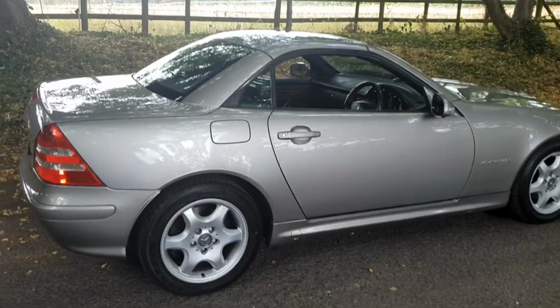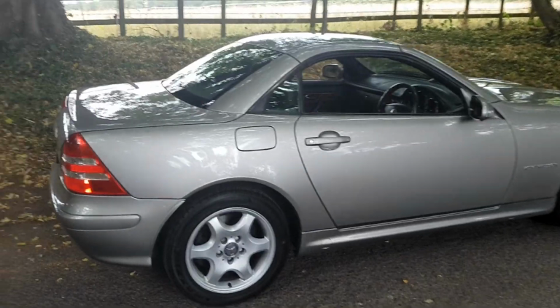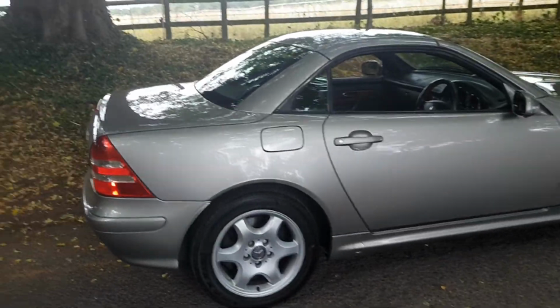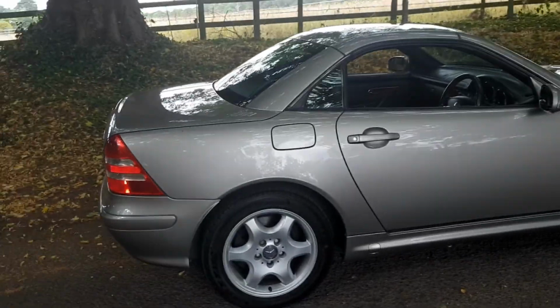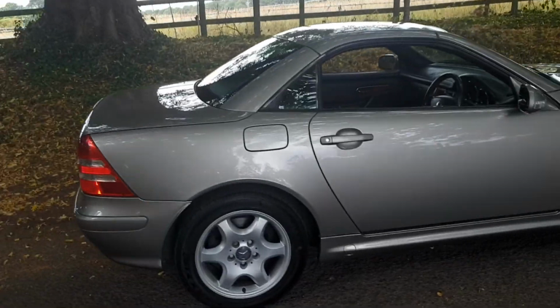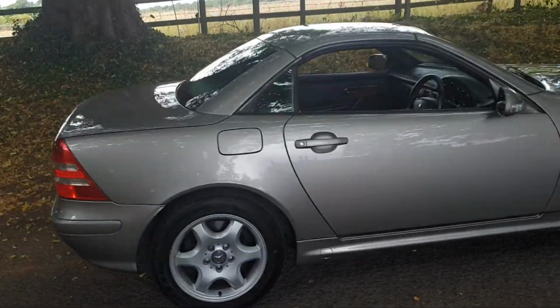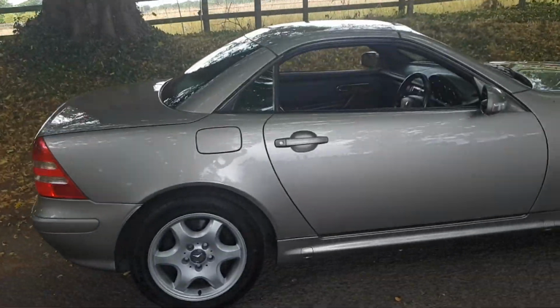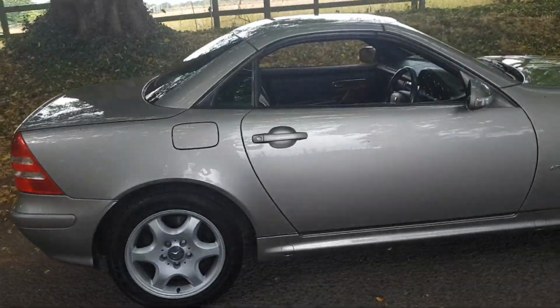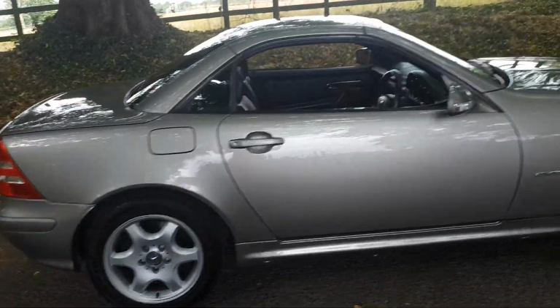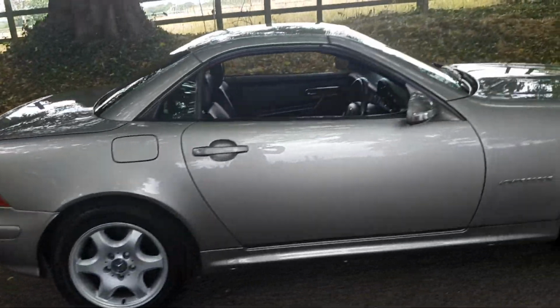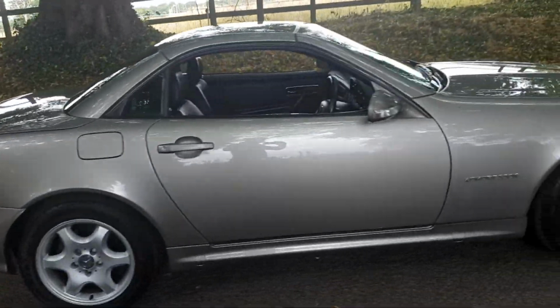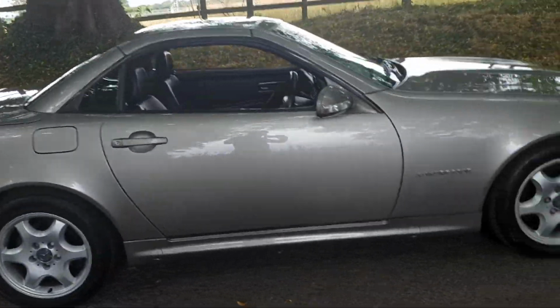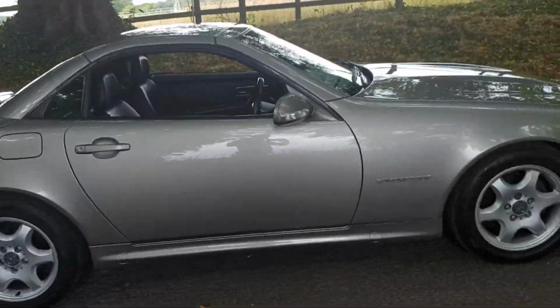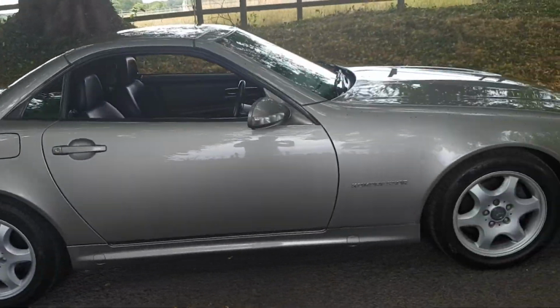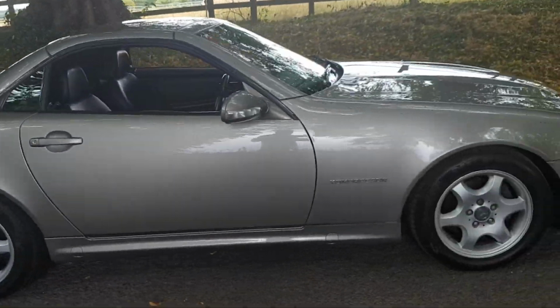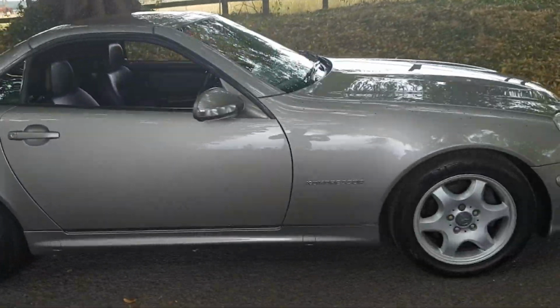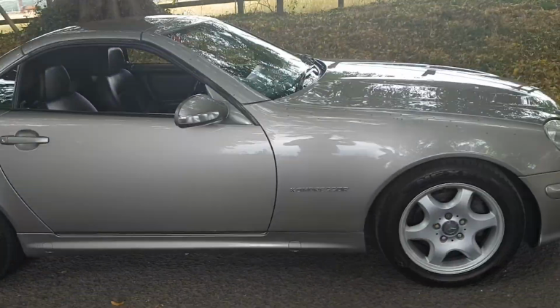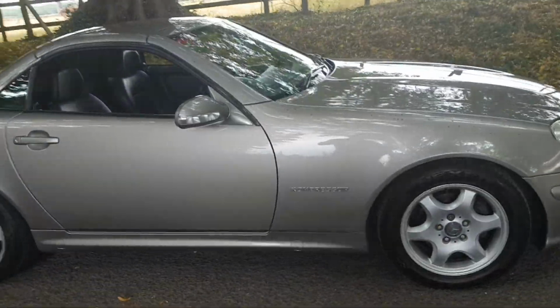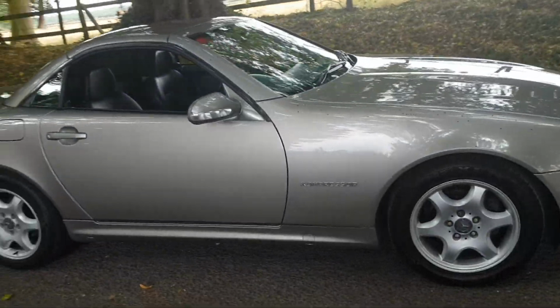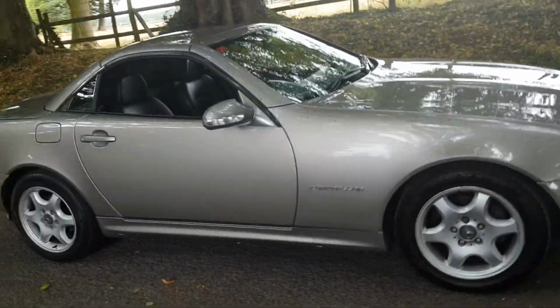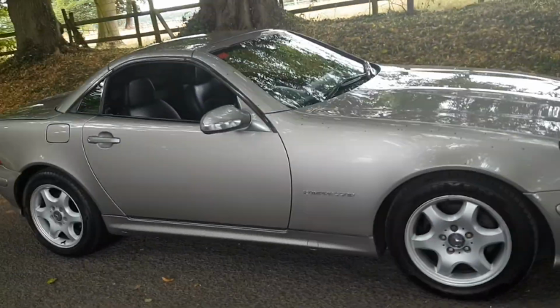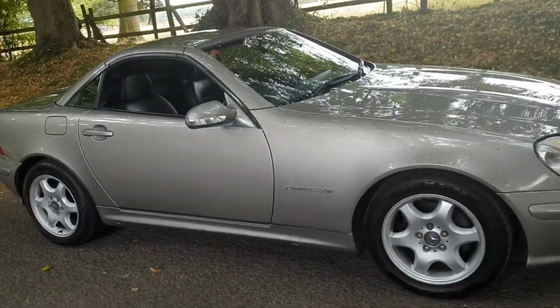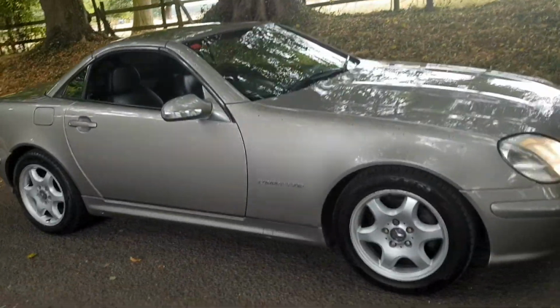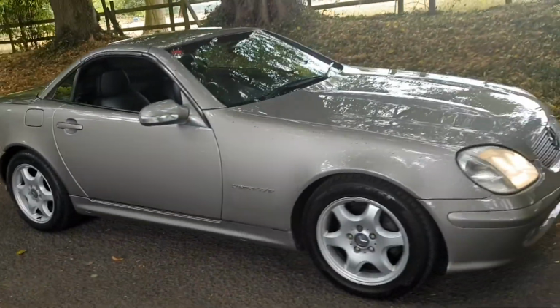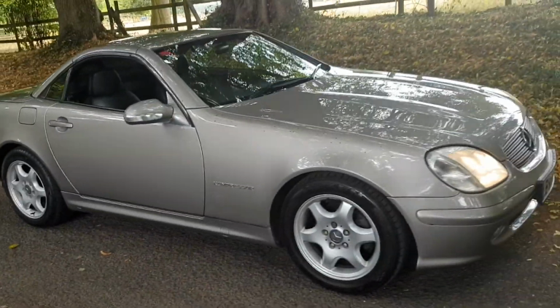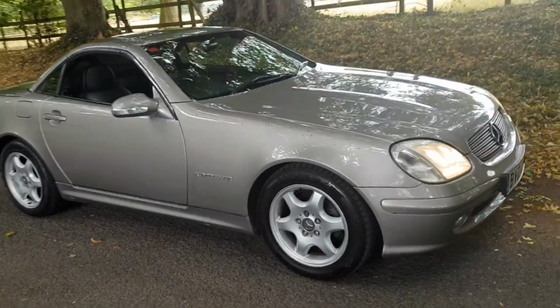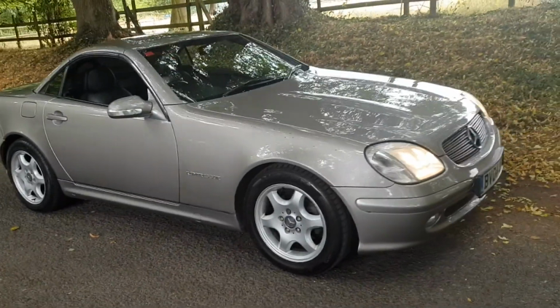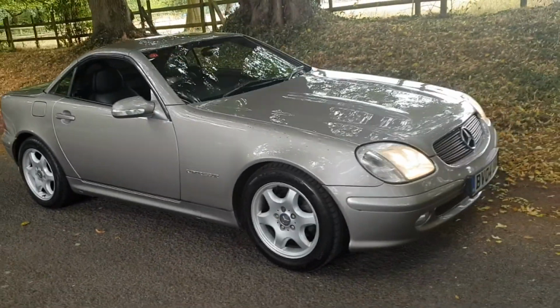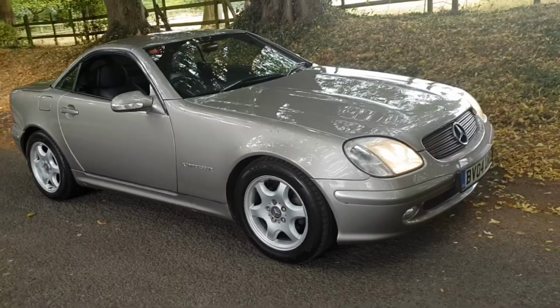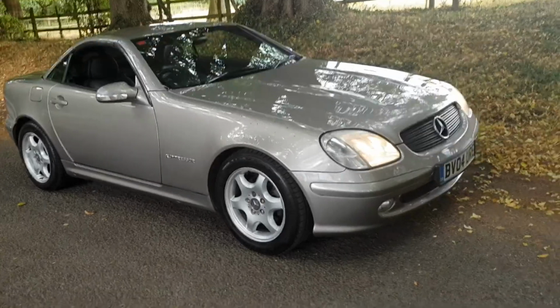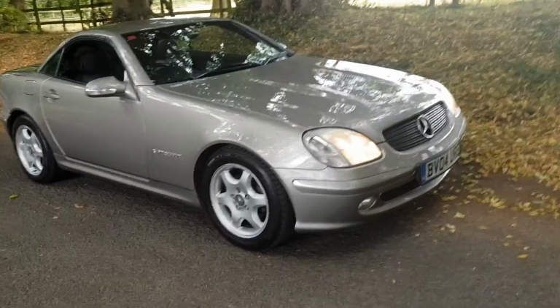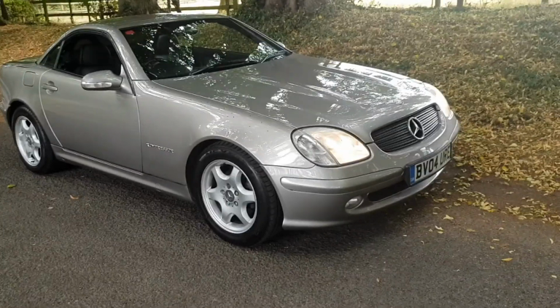On sale today. I think this looks great value at £3,990.